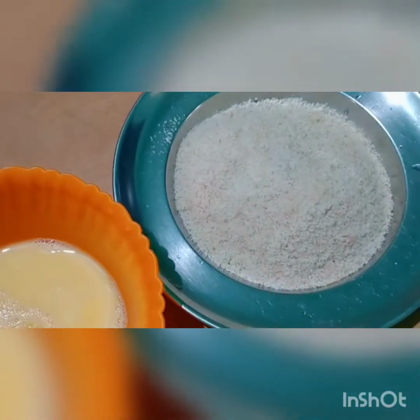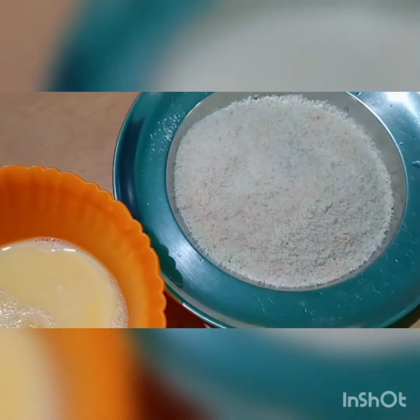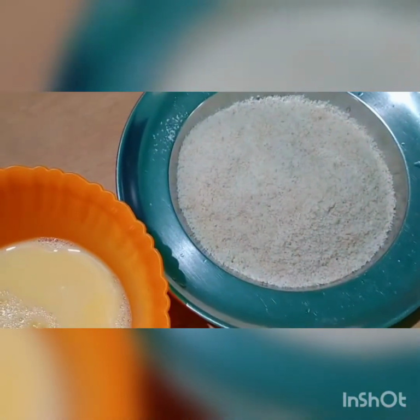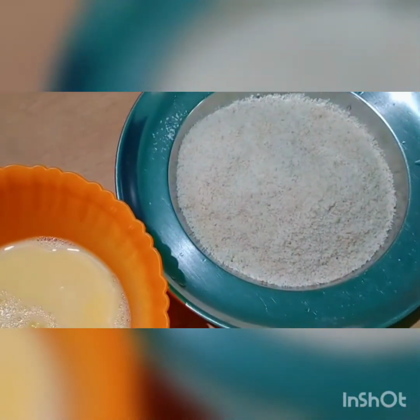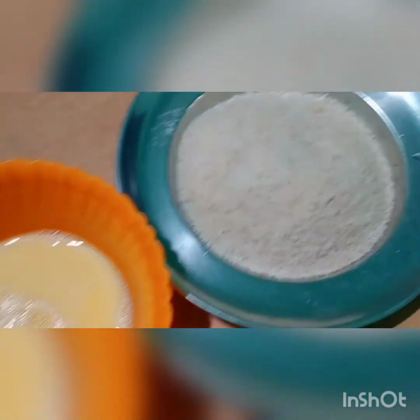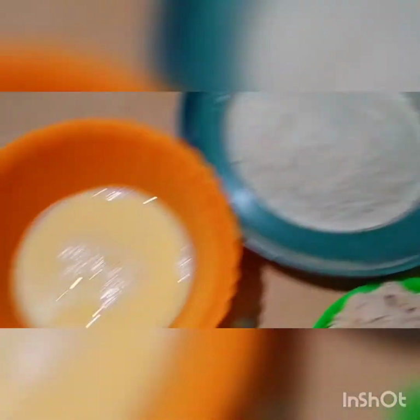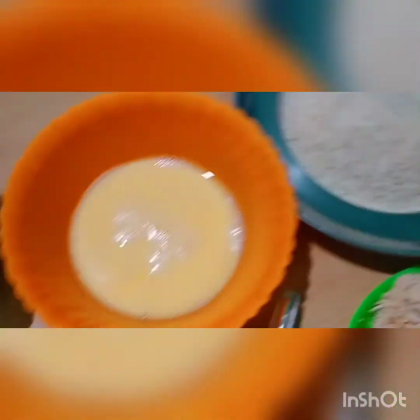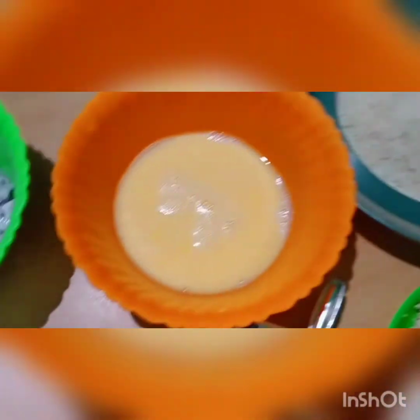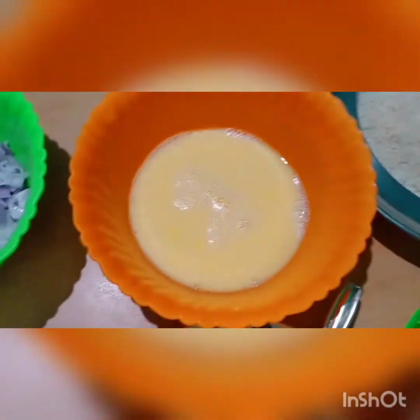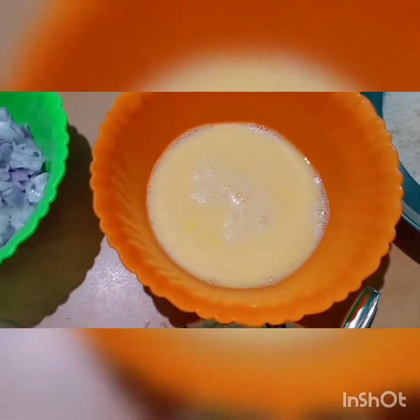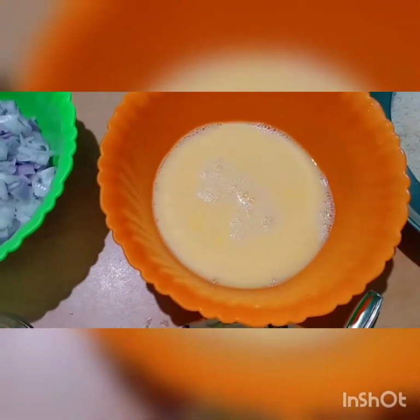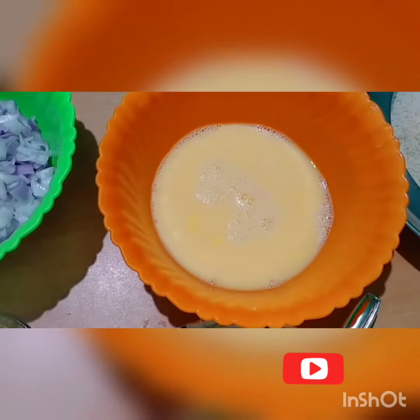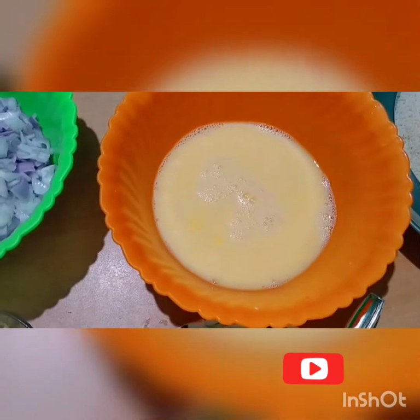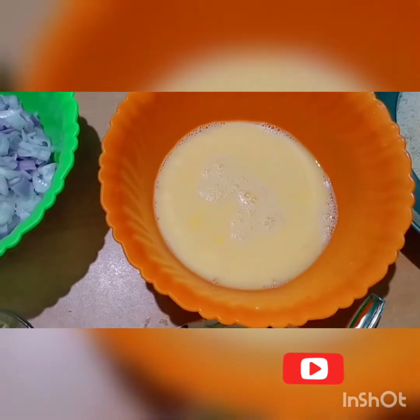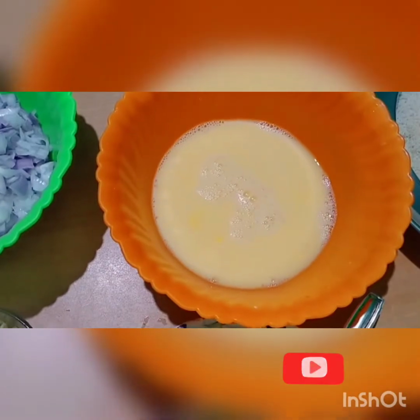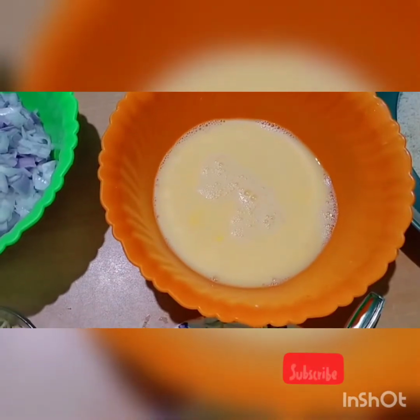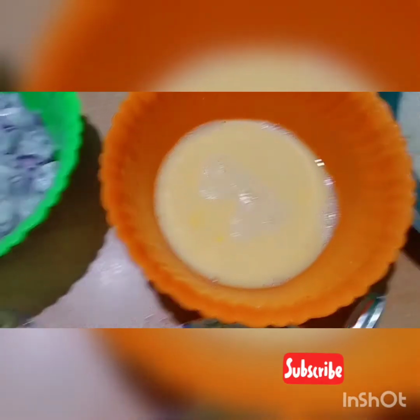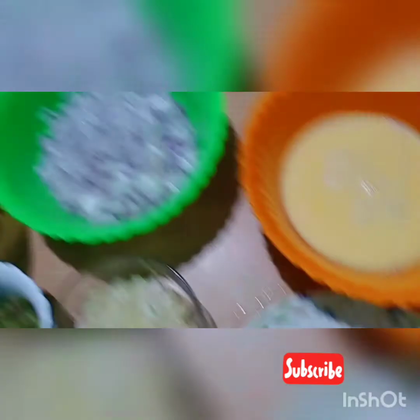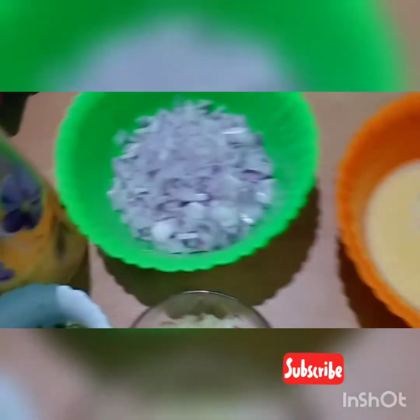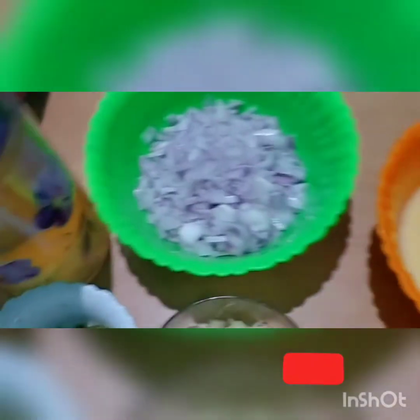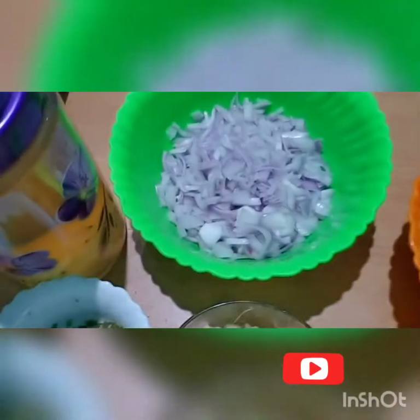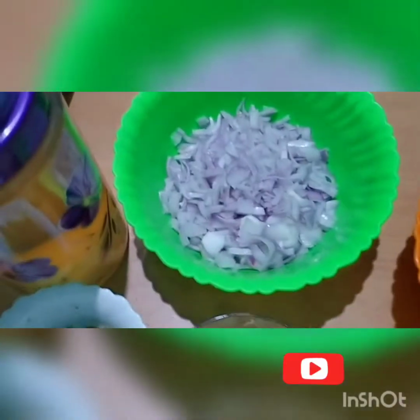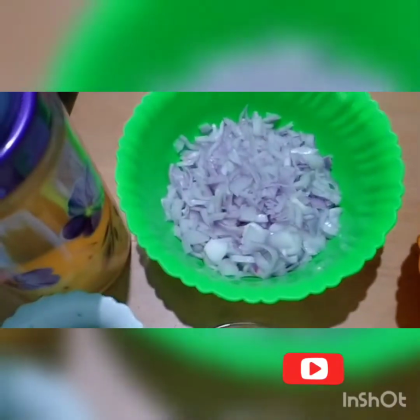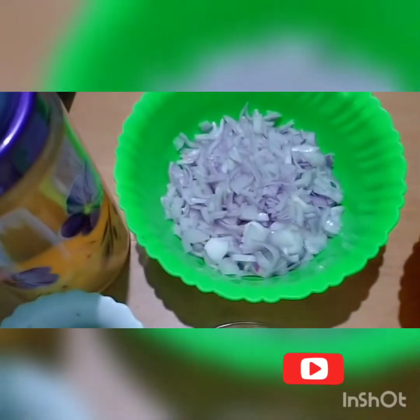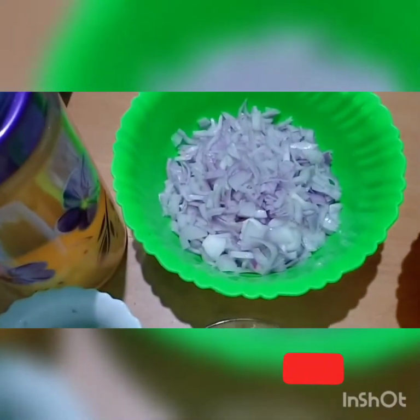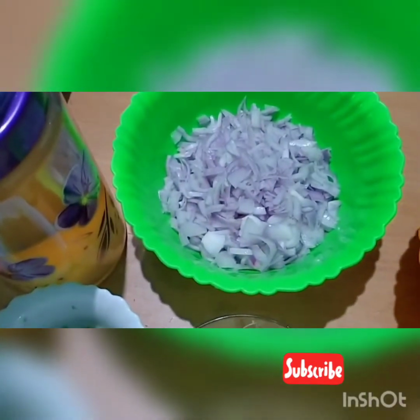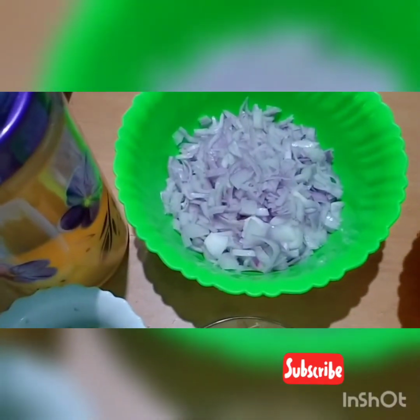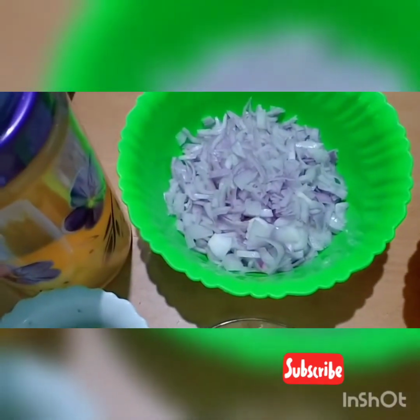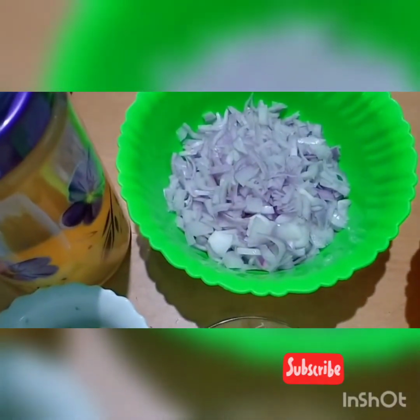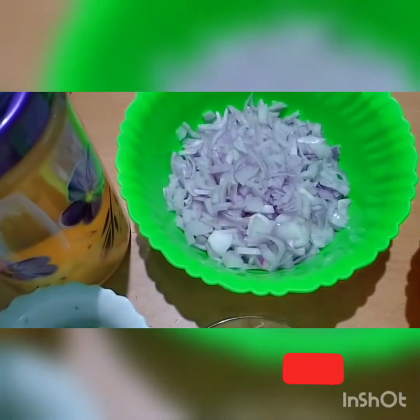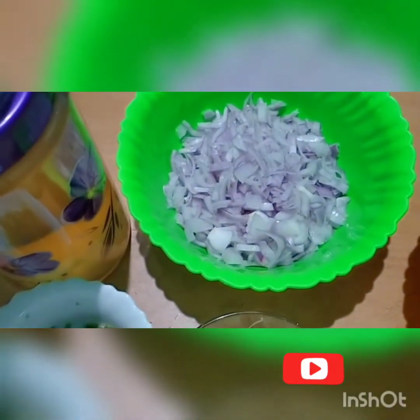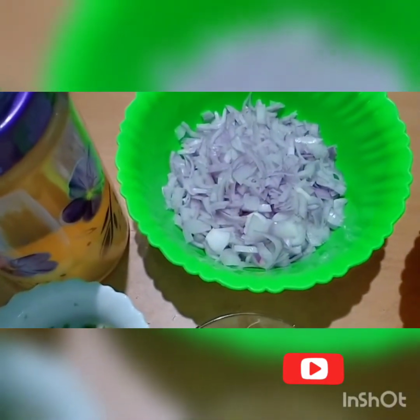Breadcrumbs: 1 to 3 cups of bread, 2 cups of bread.